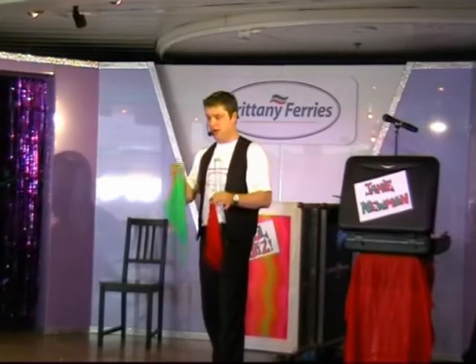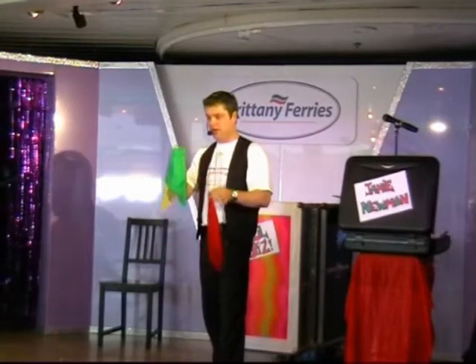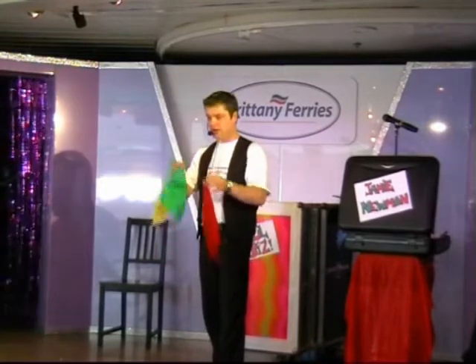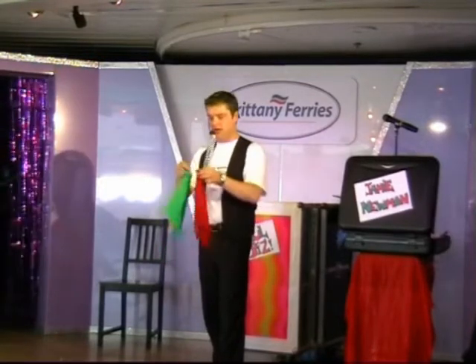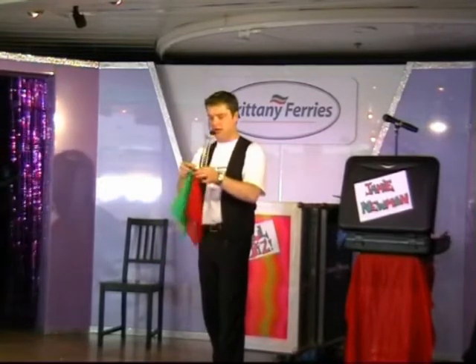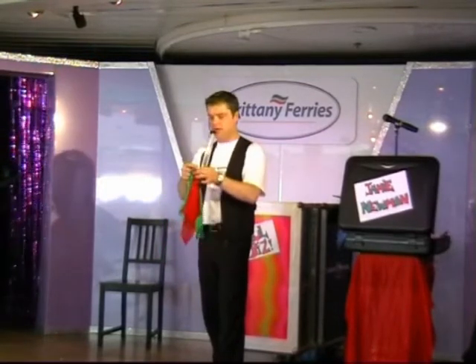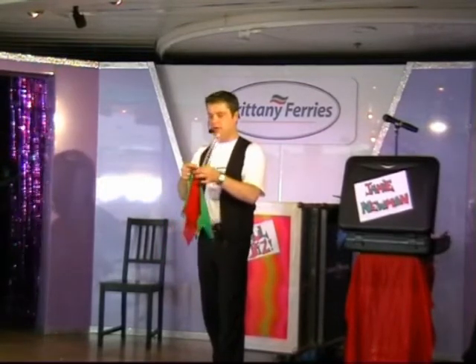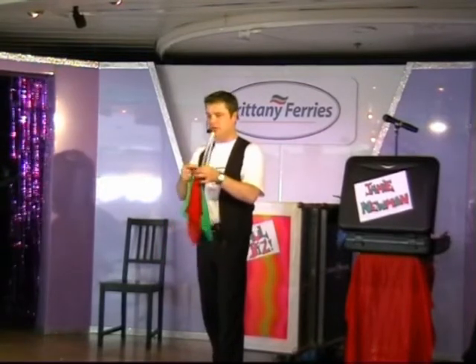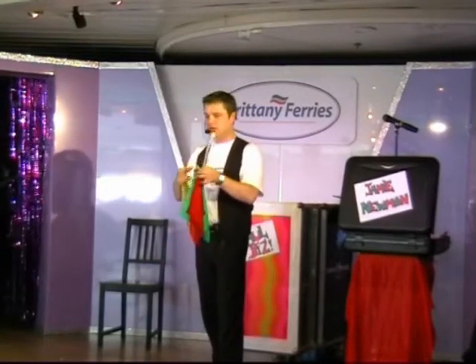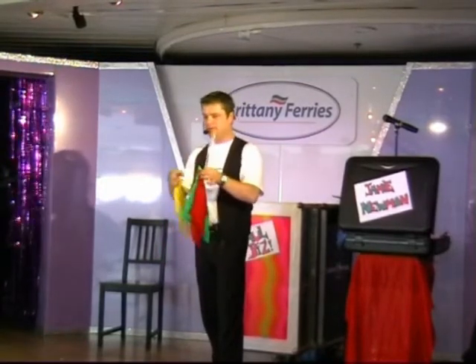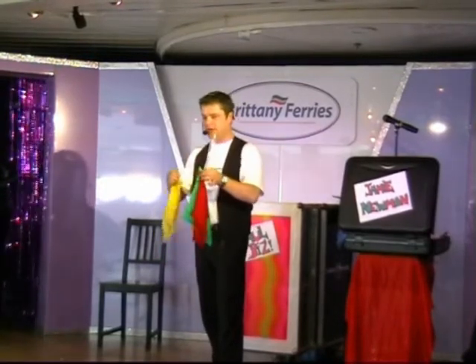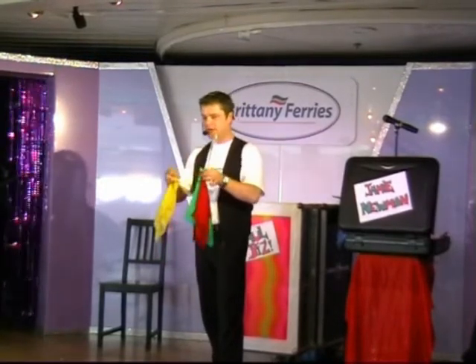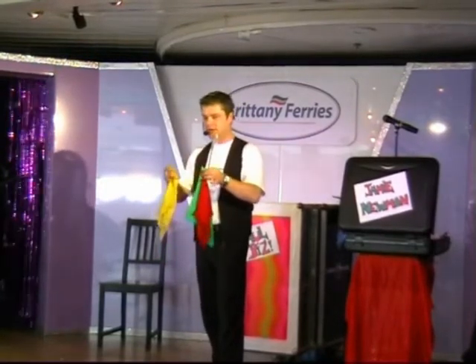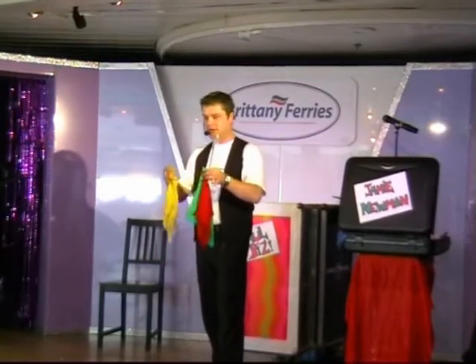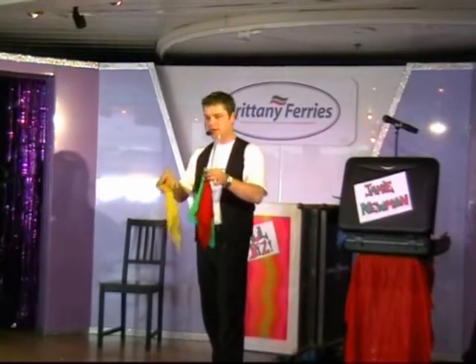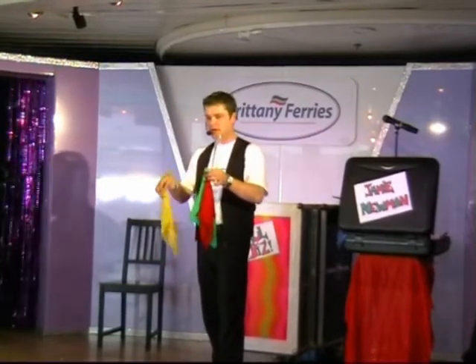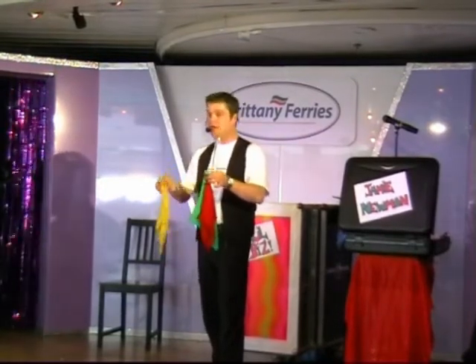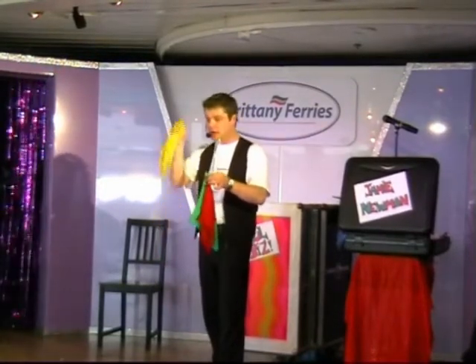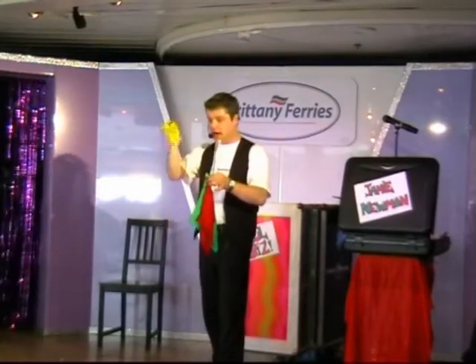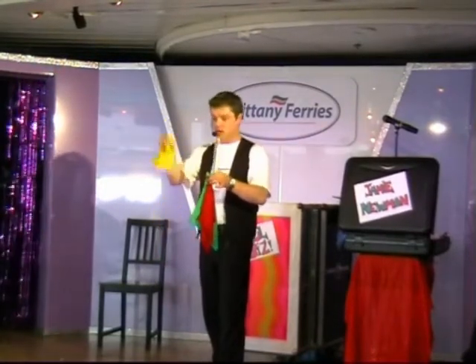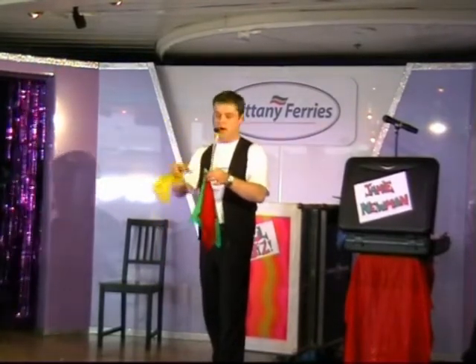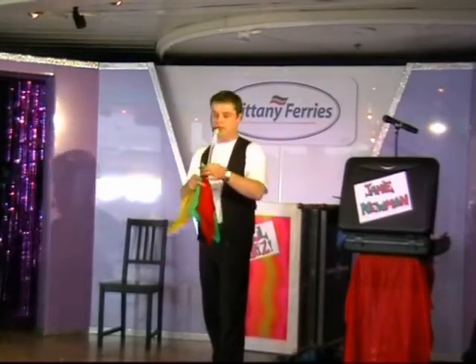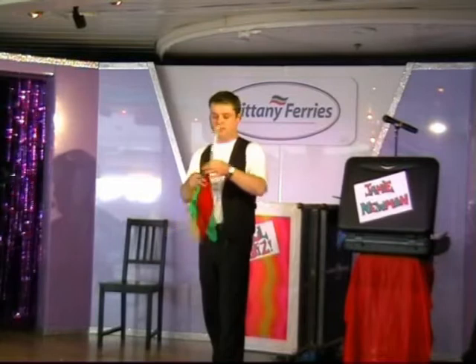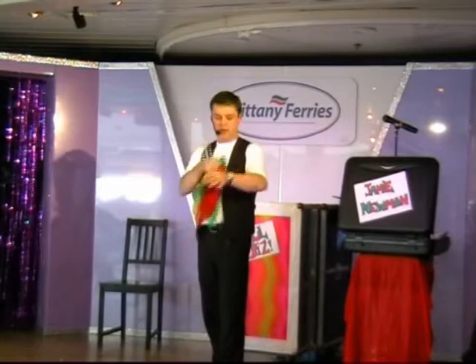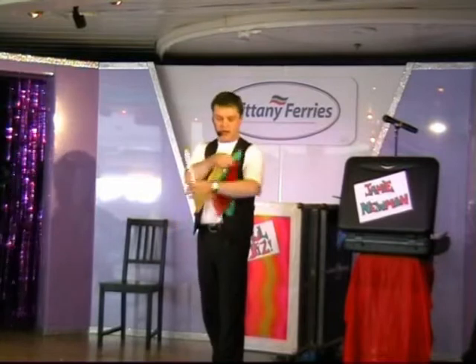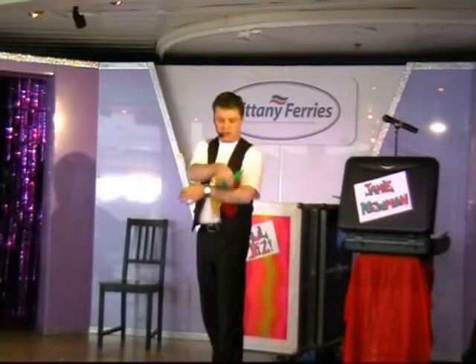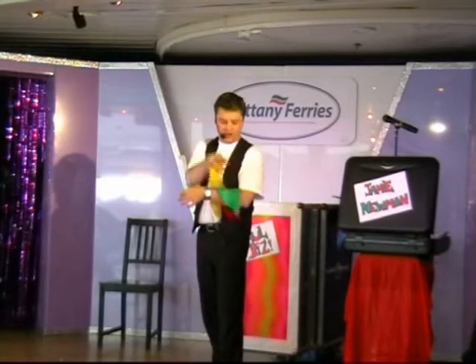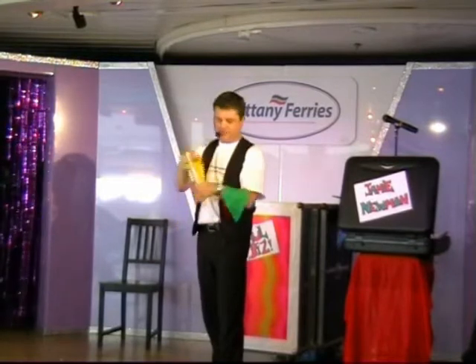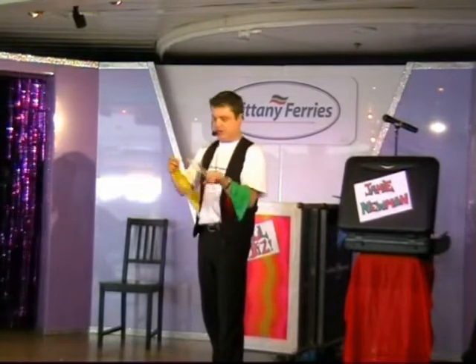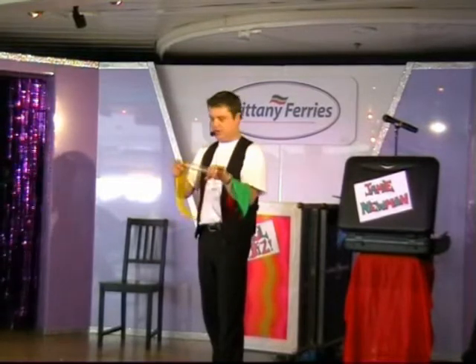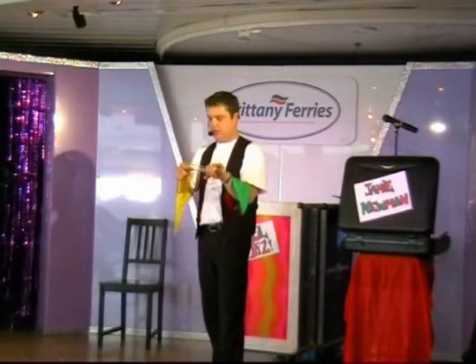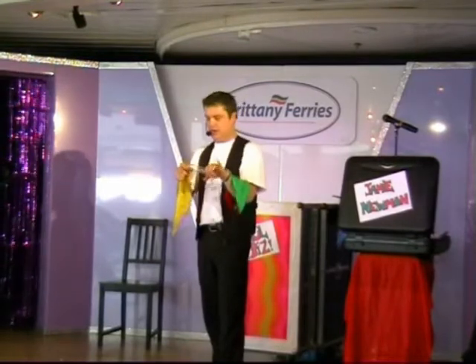Which colour shall we put in the tube first? Yellow! The yellow one. We'll put the yellow one in first. Okay.